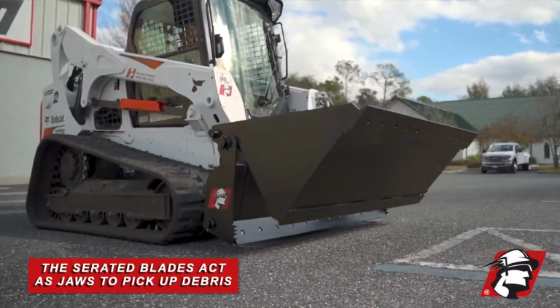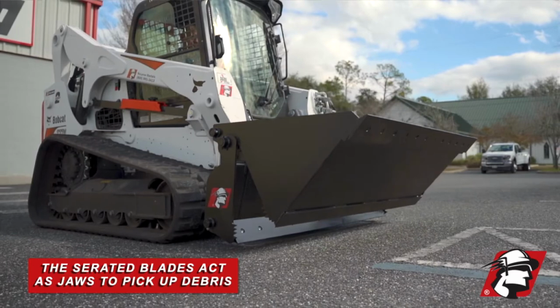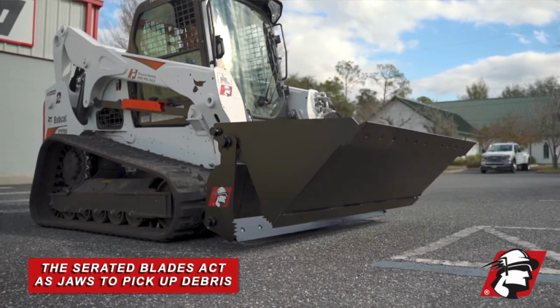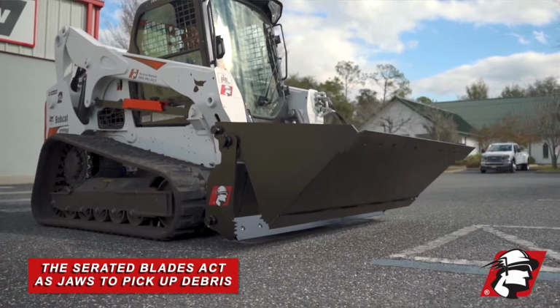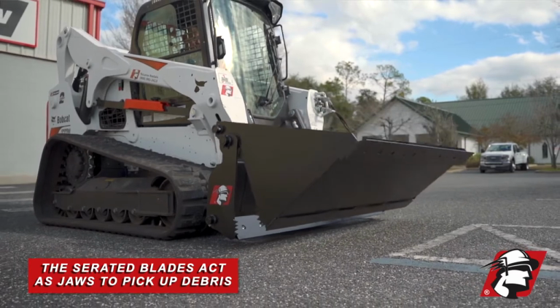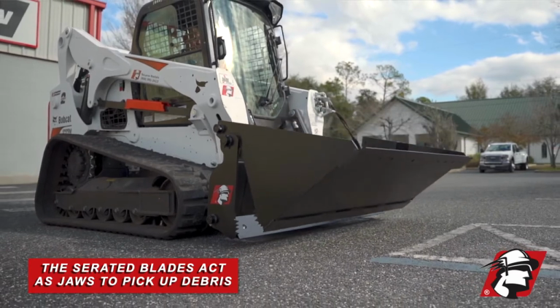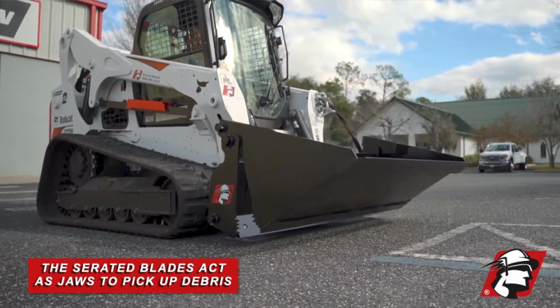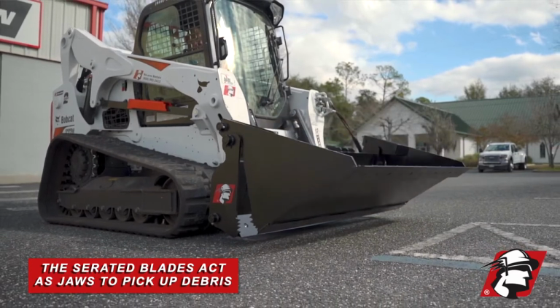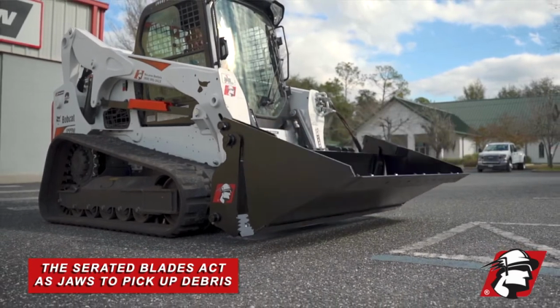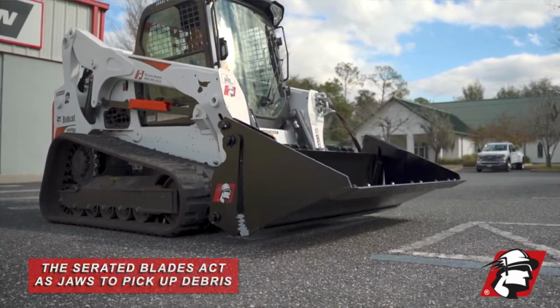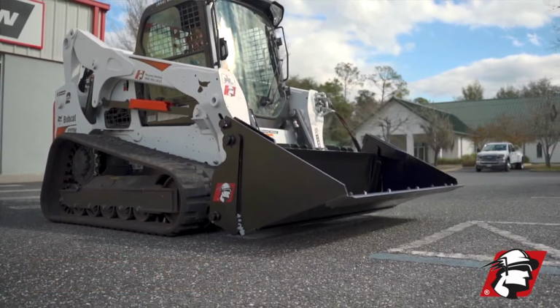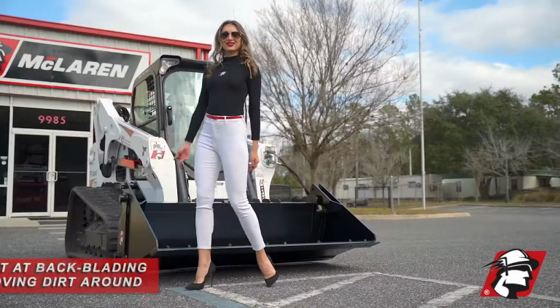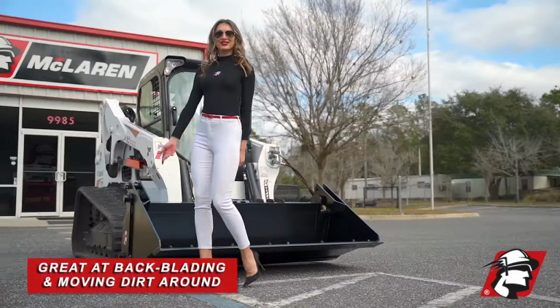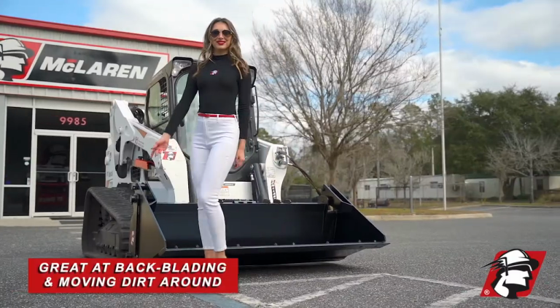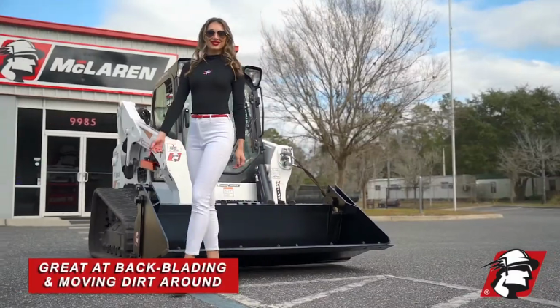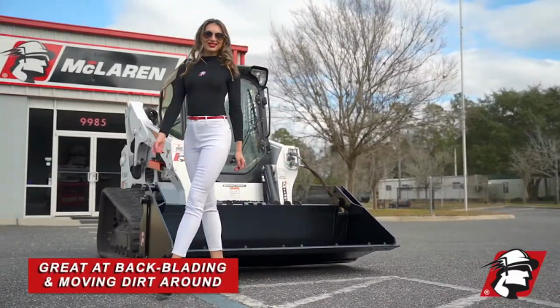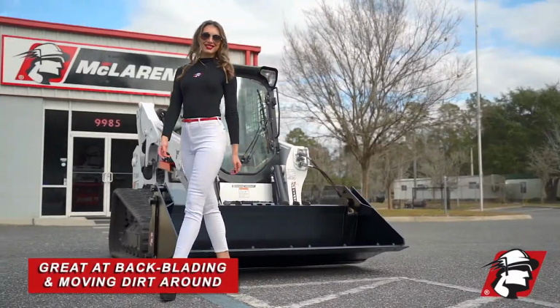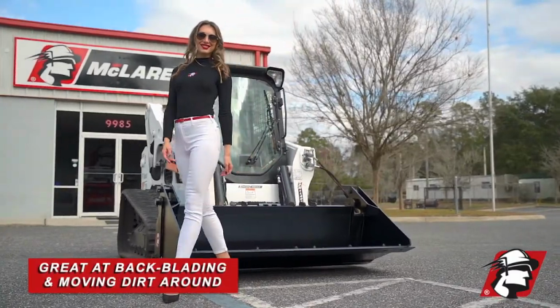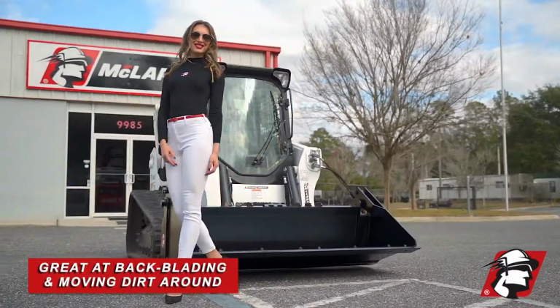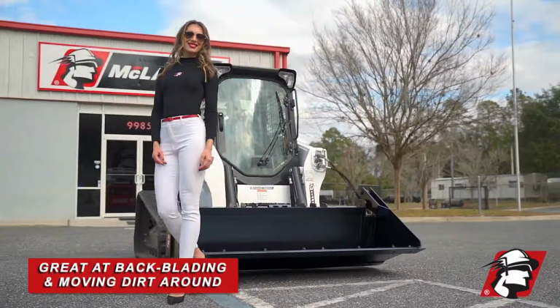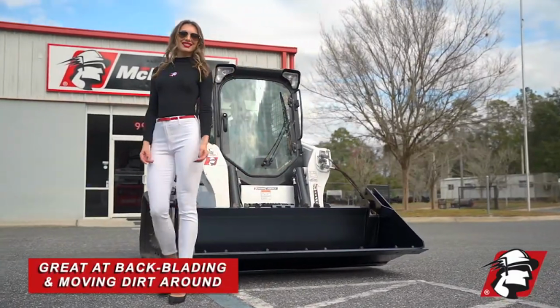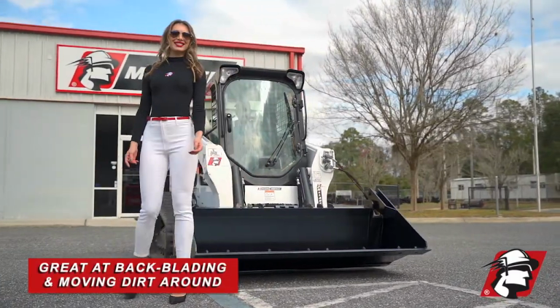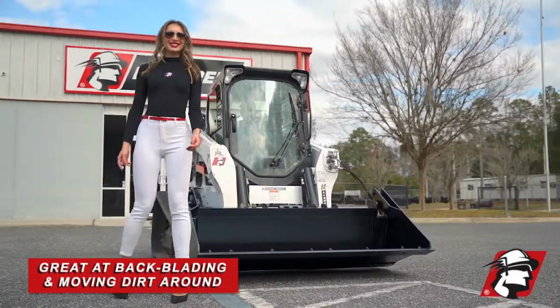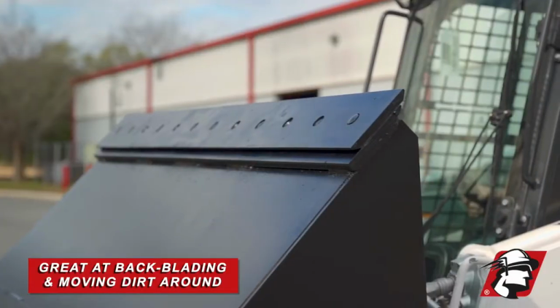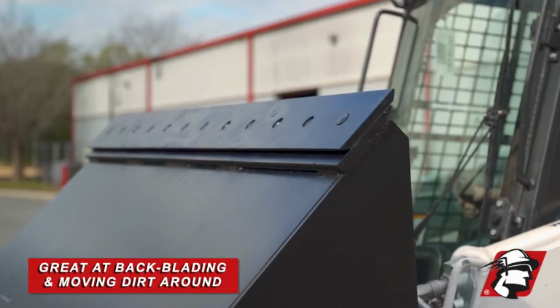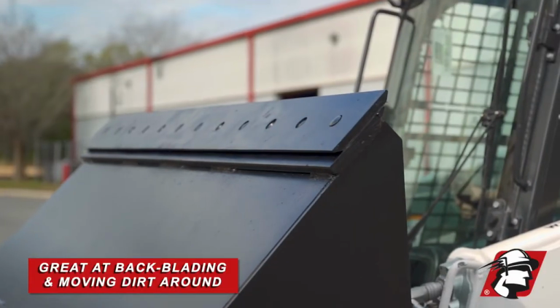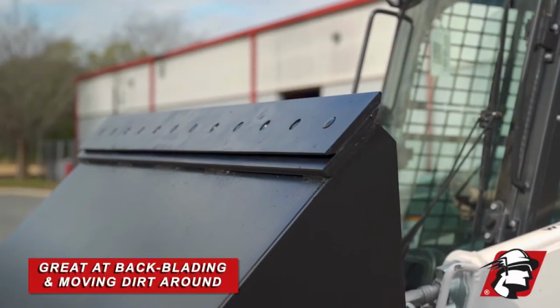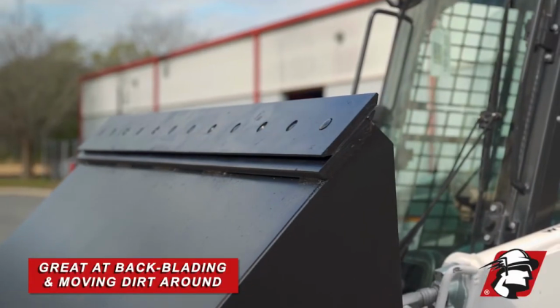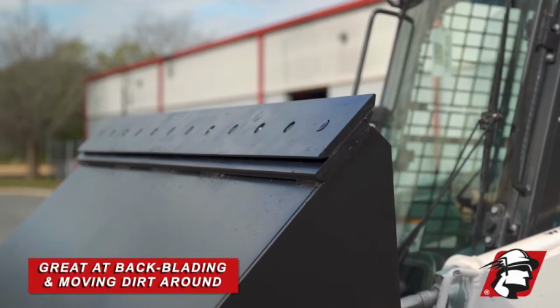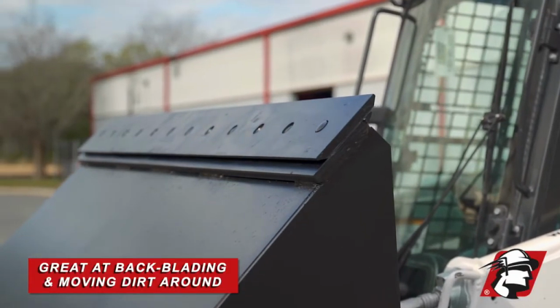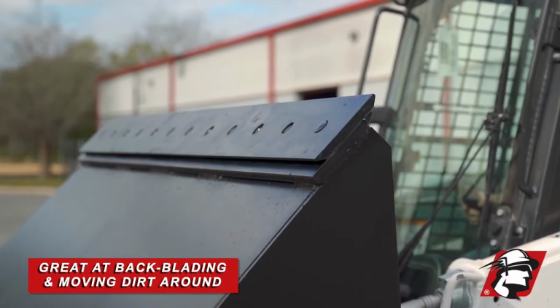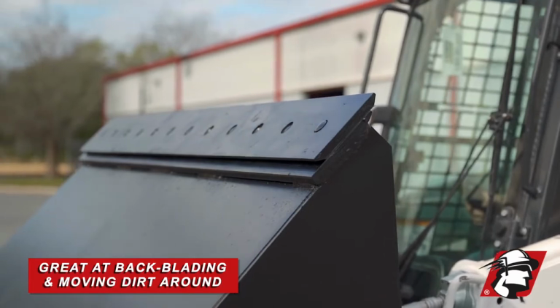And that allows you to pick different items up. These are great at backblading, distributing dirt, especially spreading dirt.